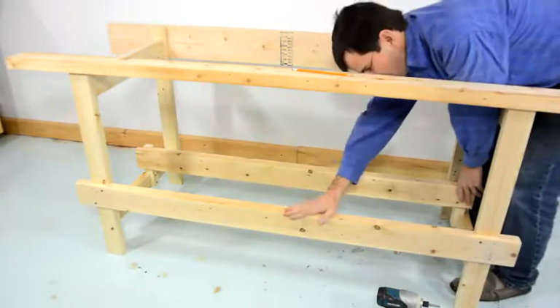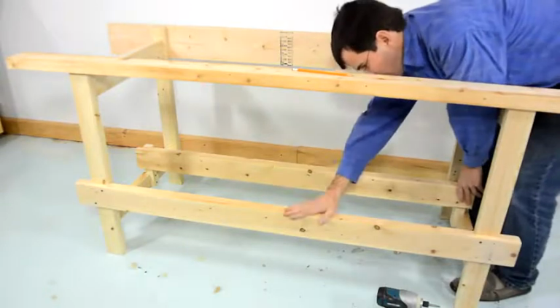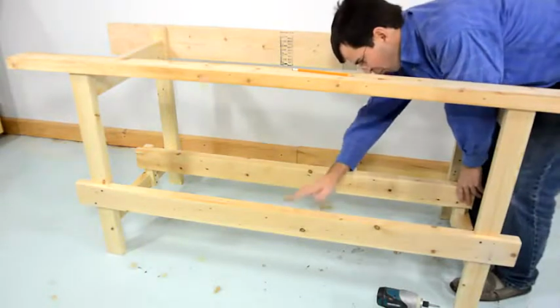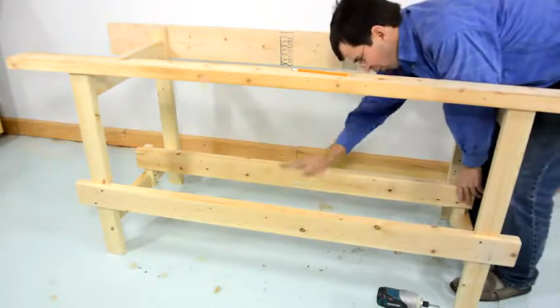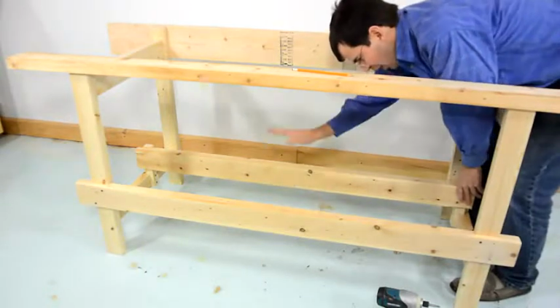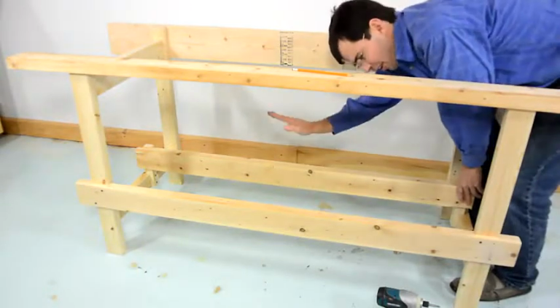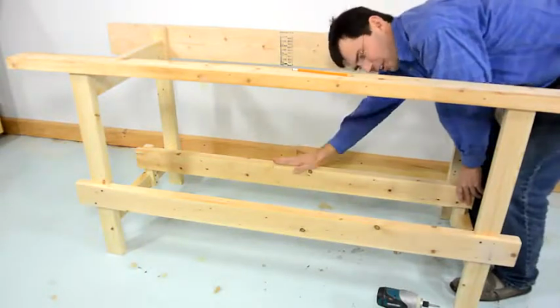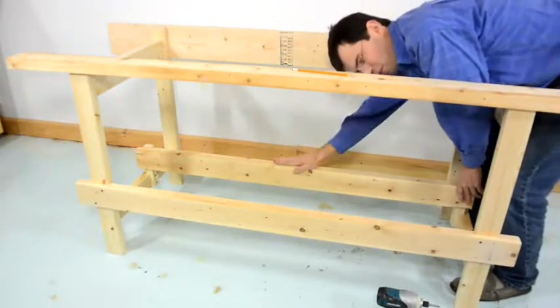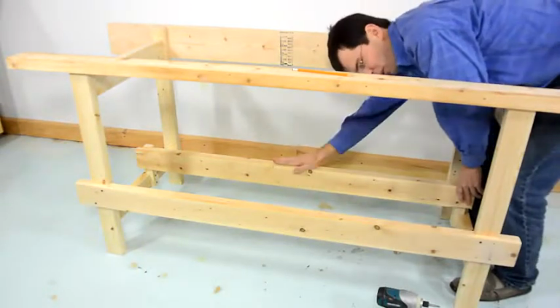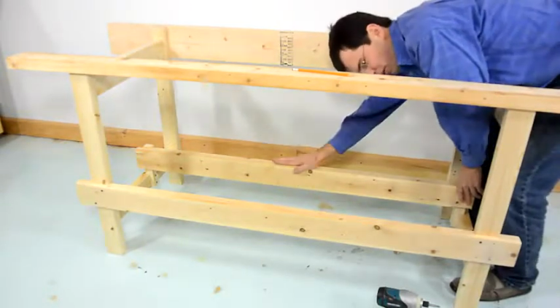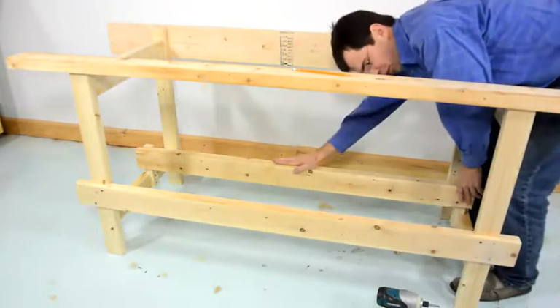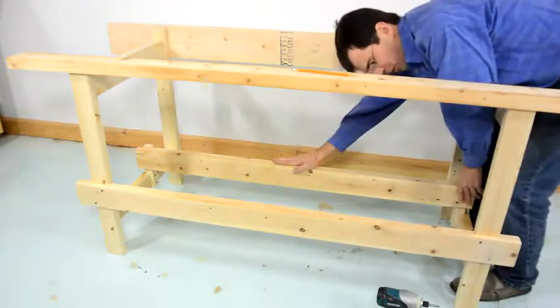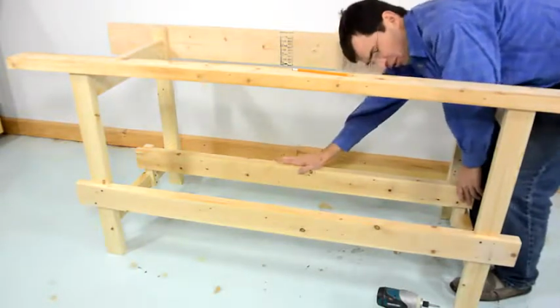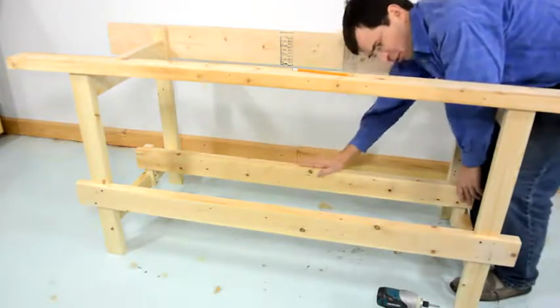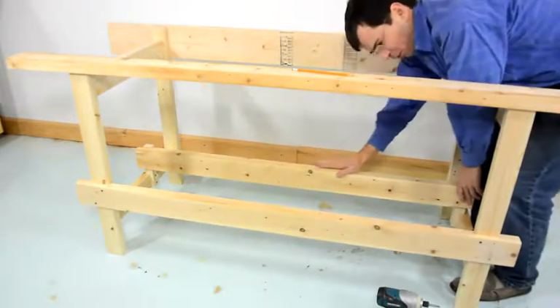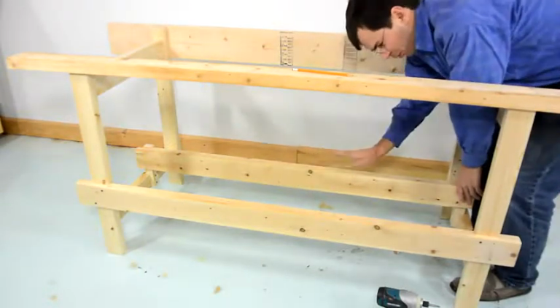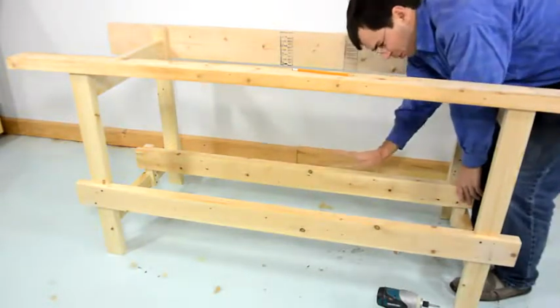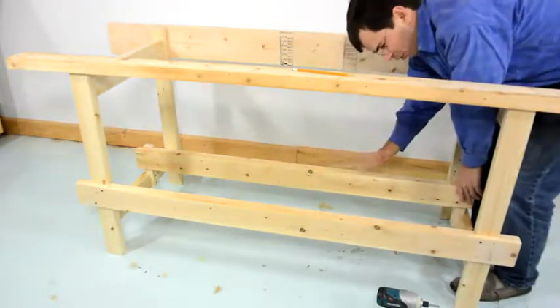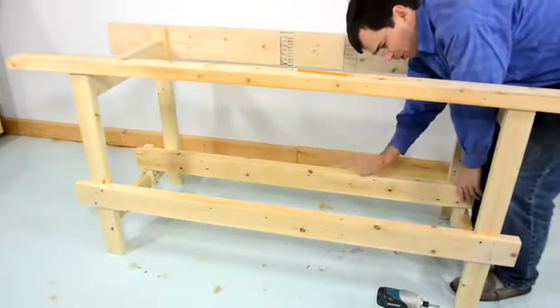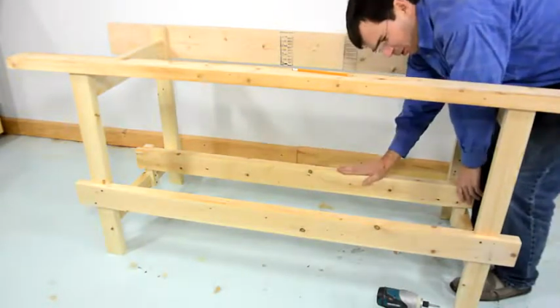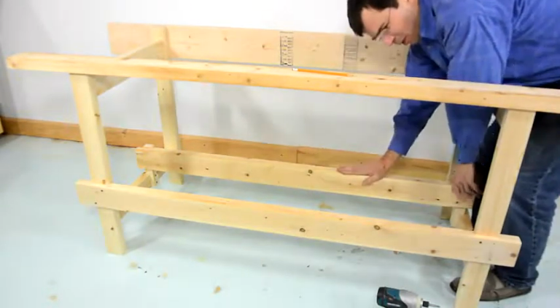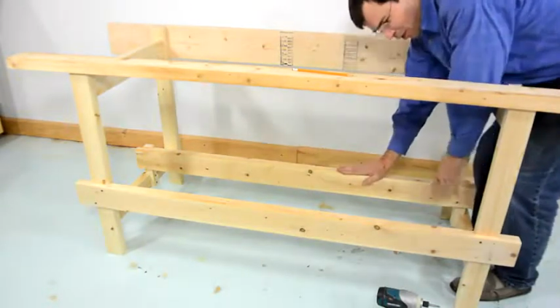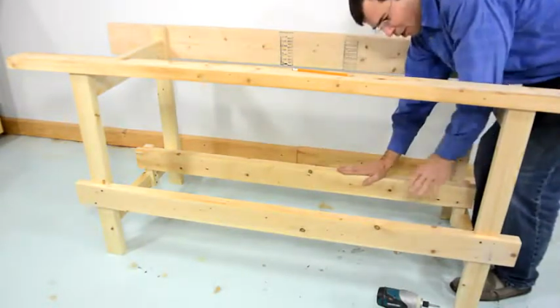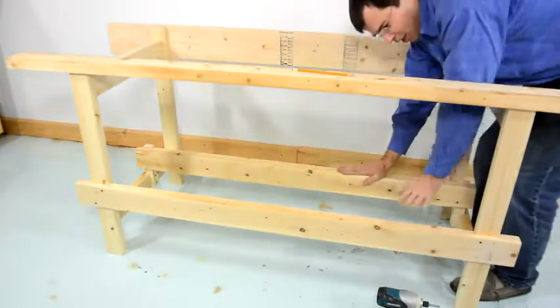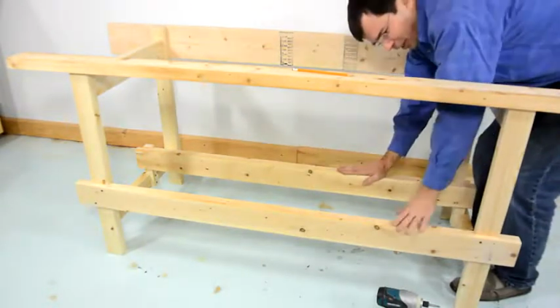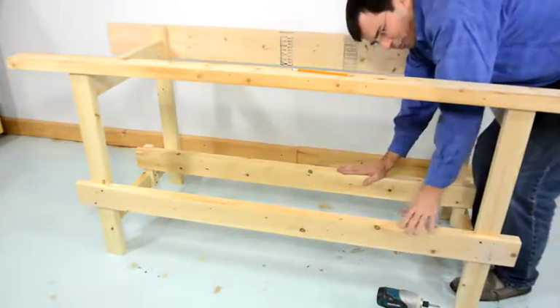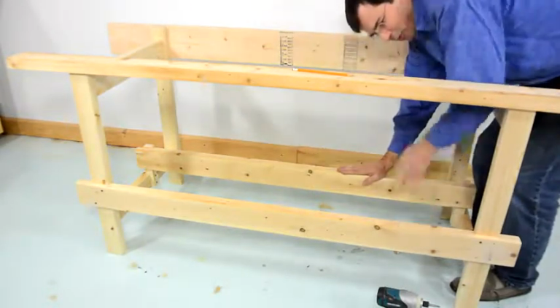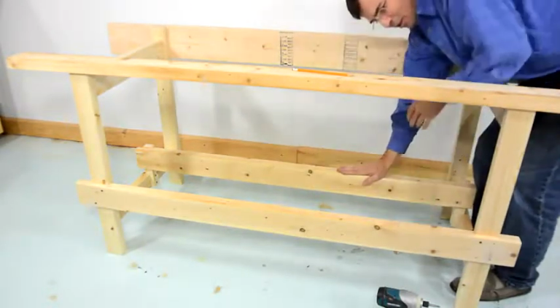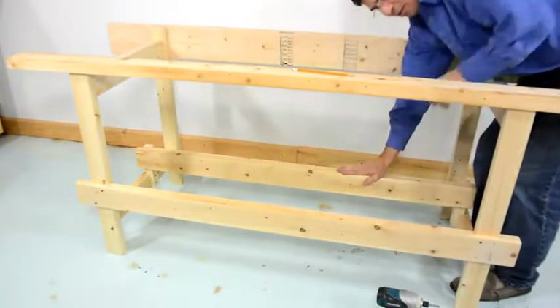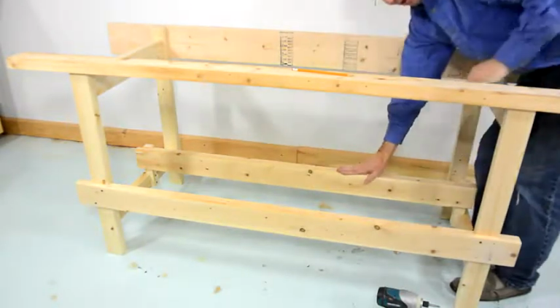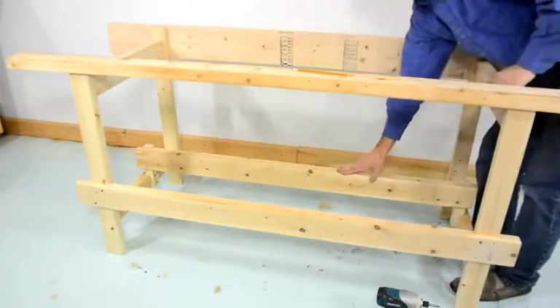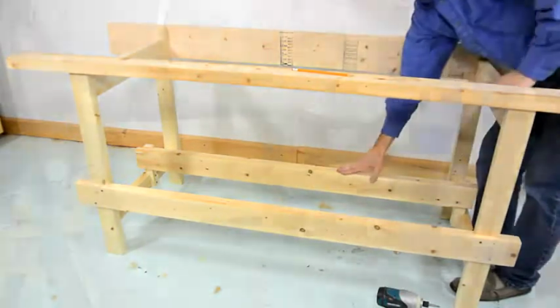This 2x4 and this 2x4 are there to hold some drawer units that I've already got that I'll put into this workbench.